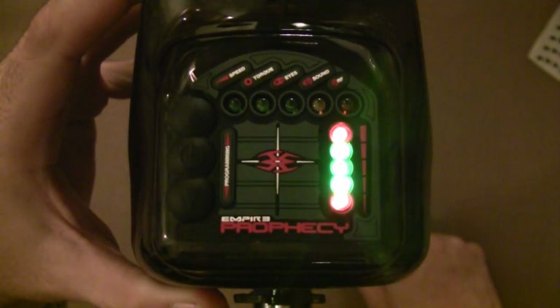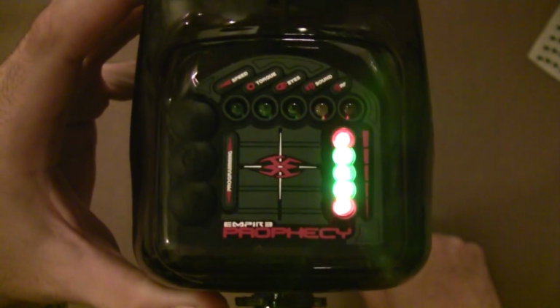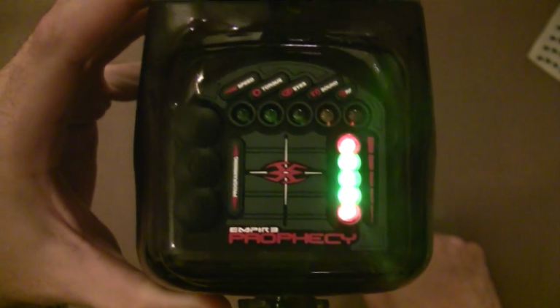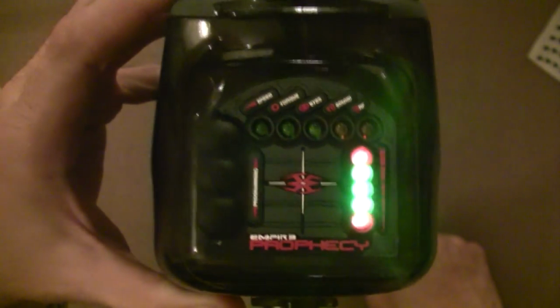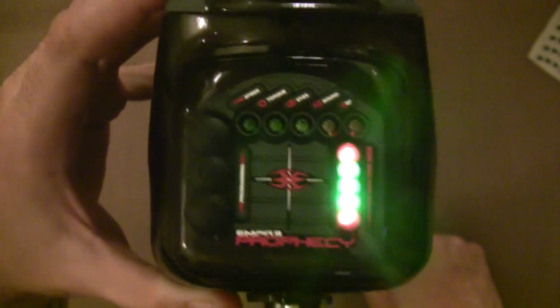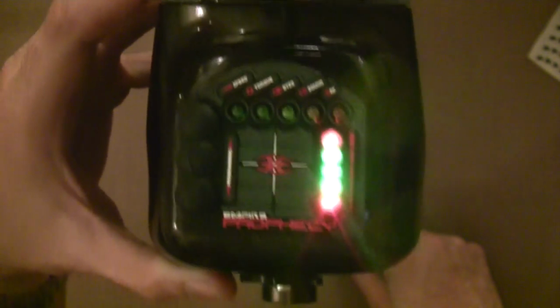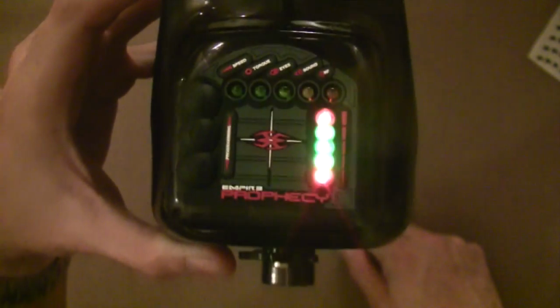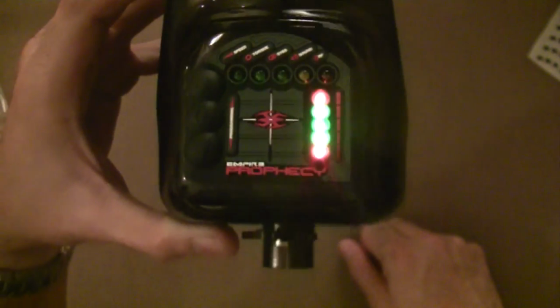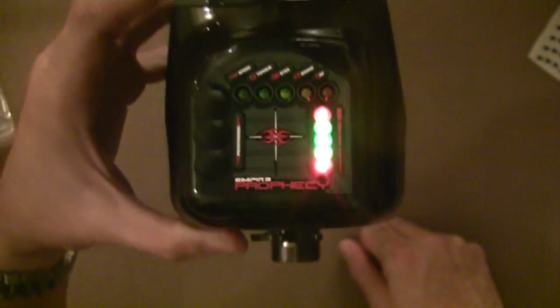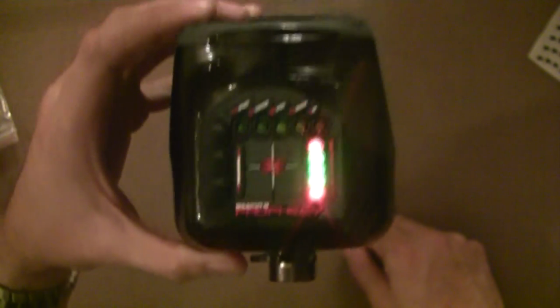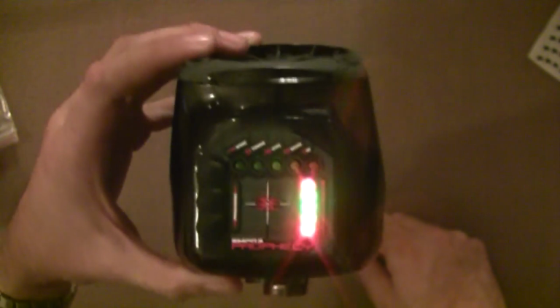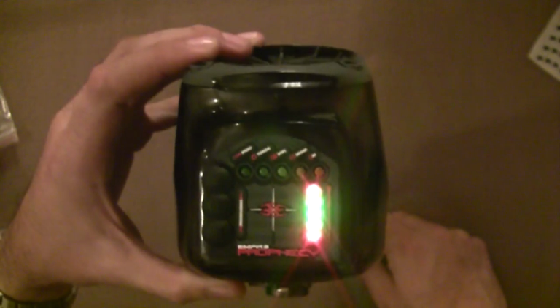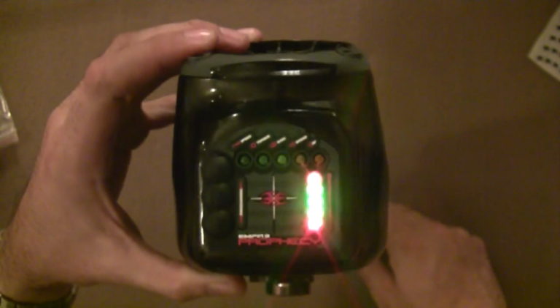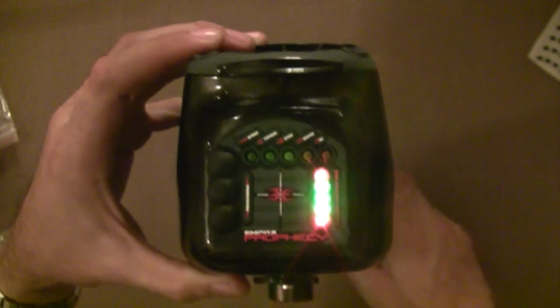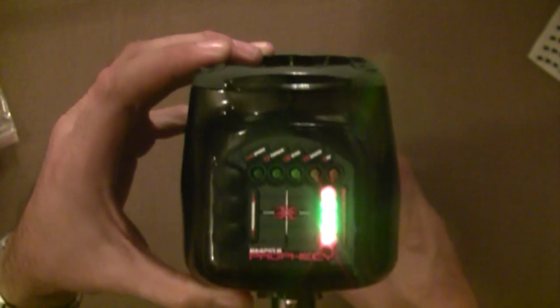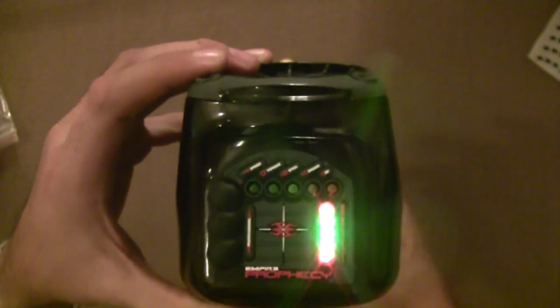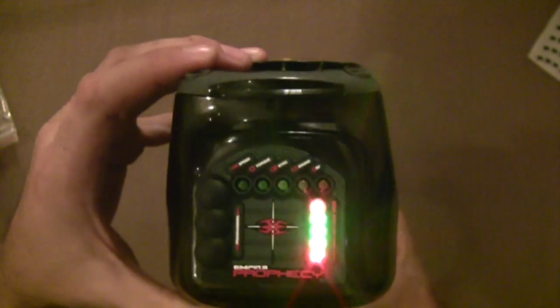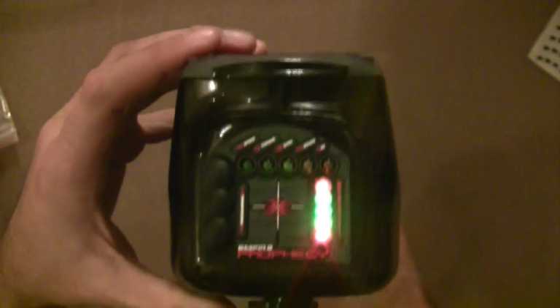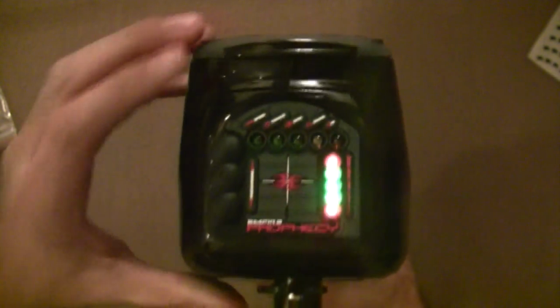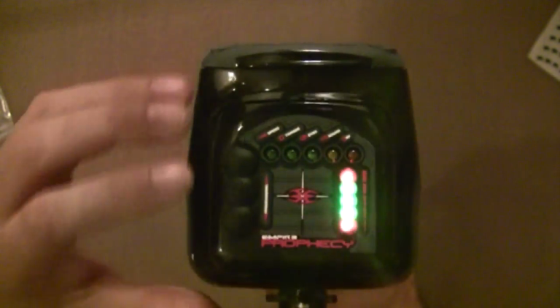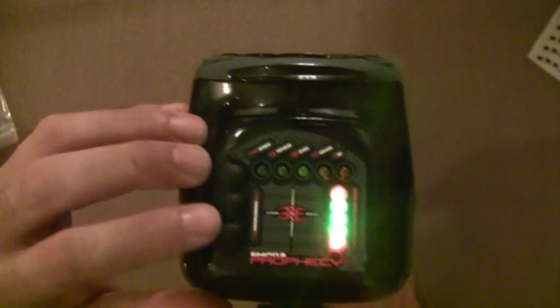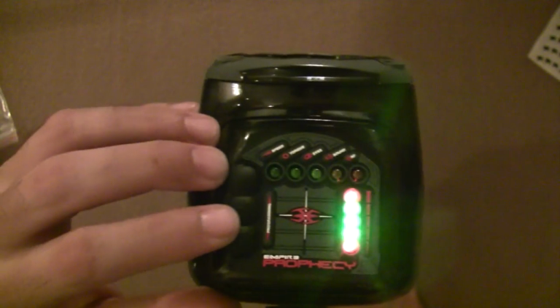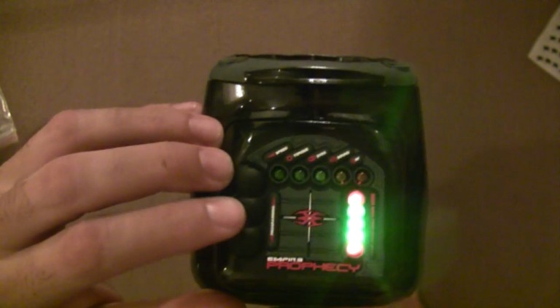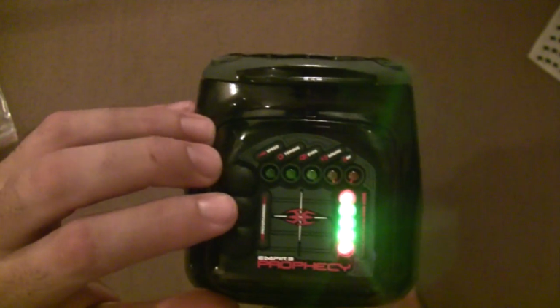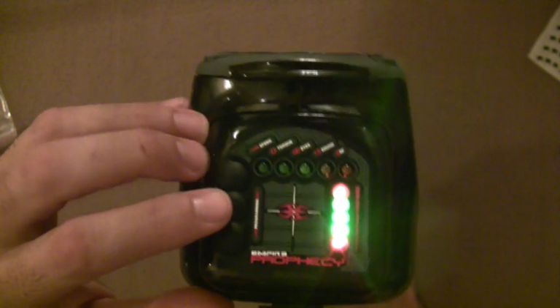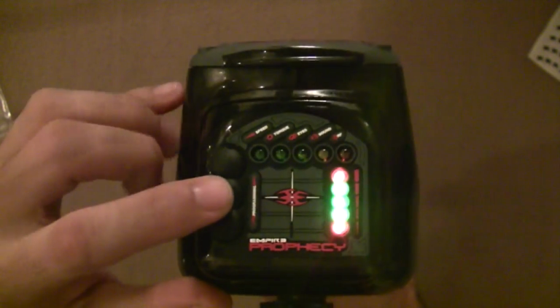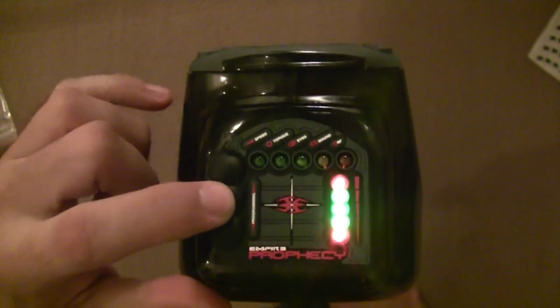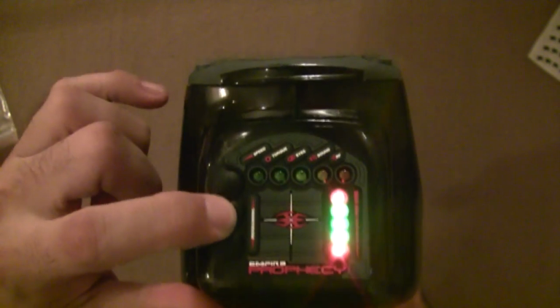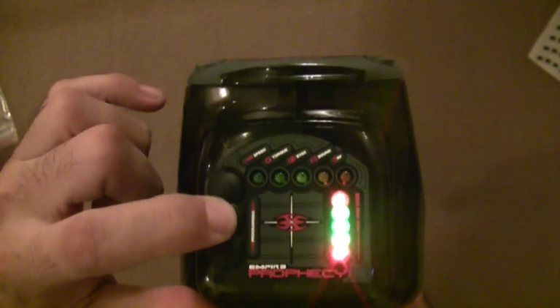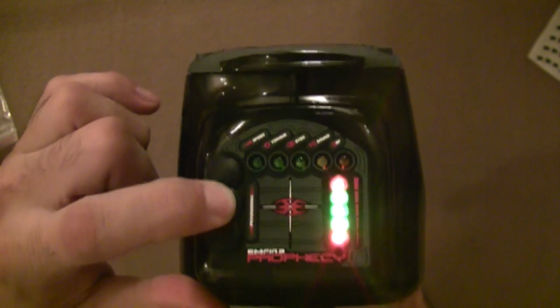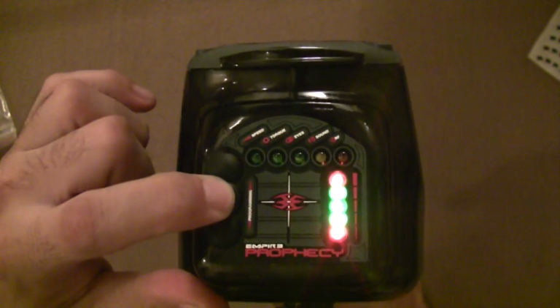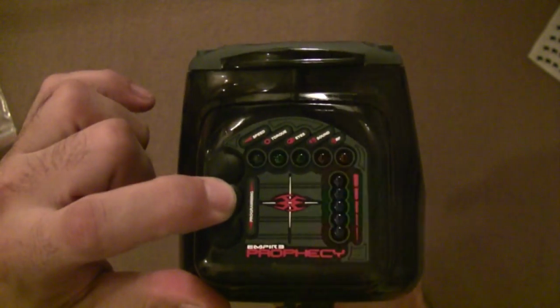There you go. That's the self-diagnostic system for the Prophecy LTD. Power off and you're done.